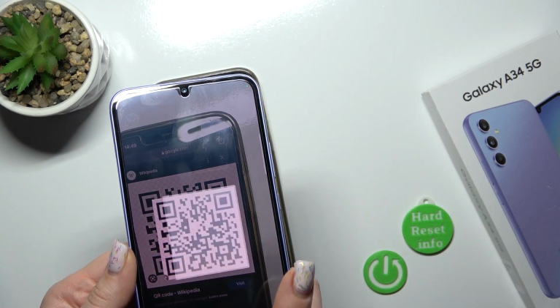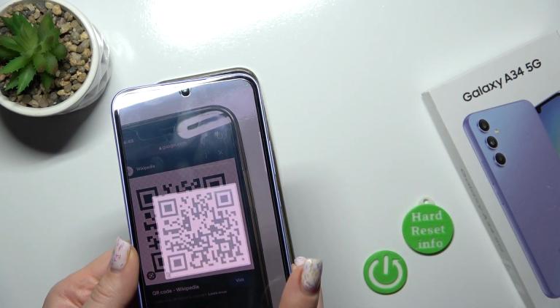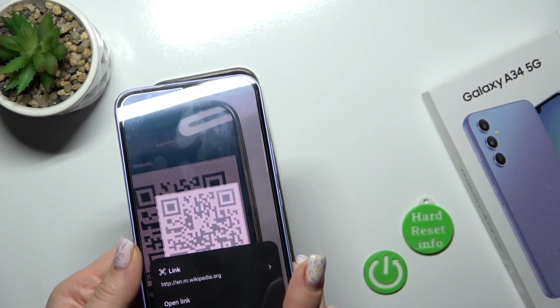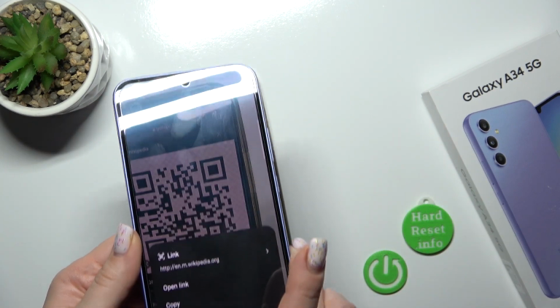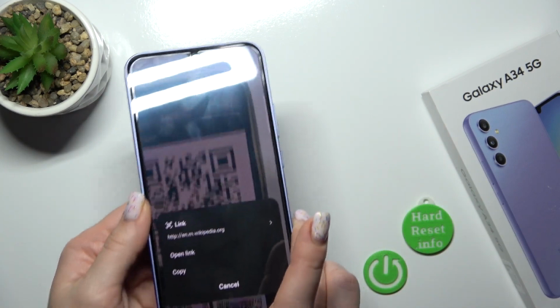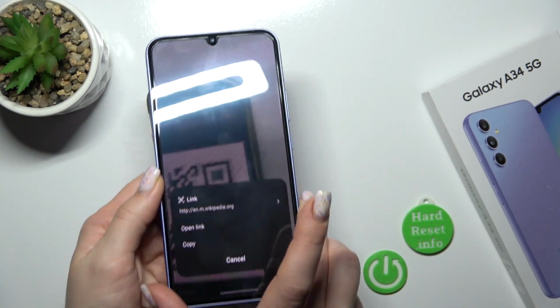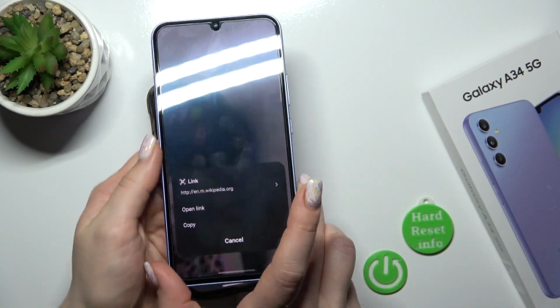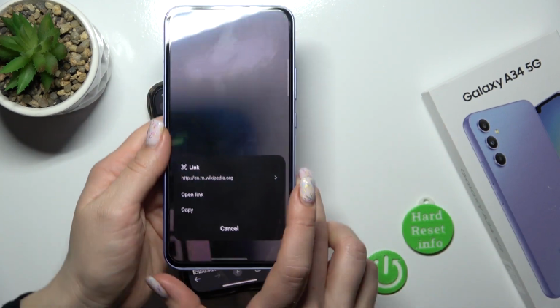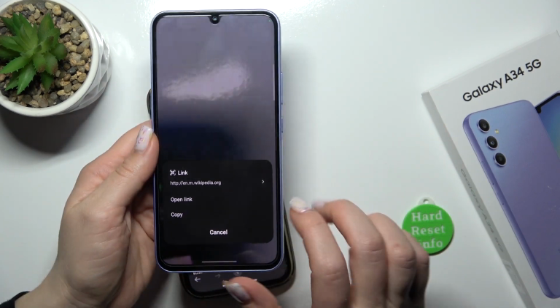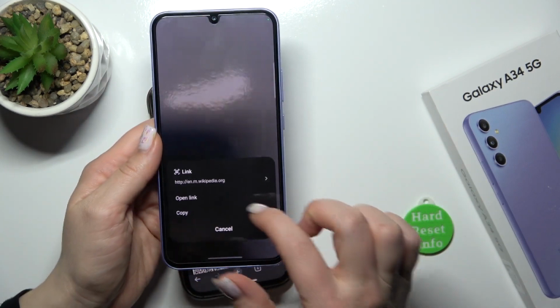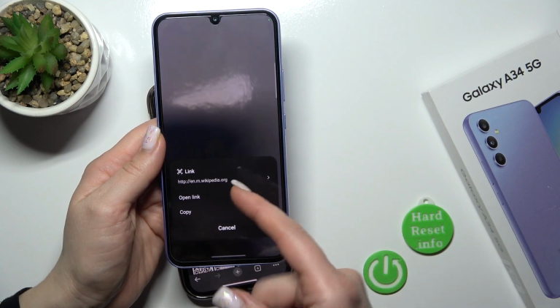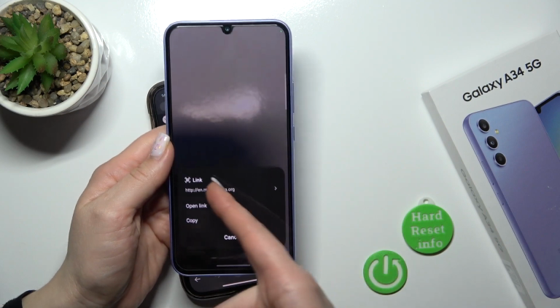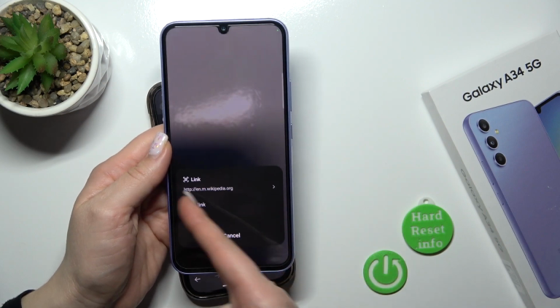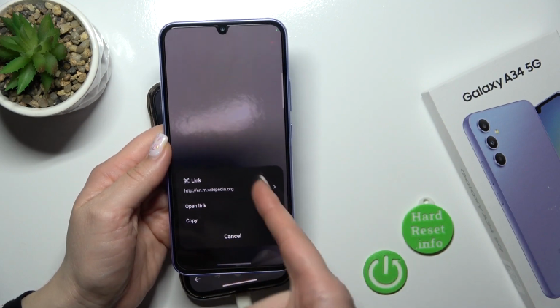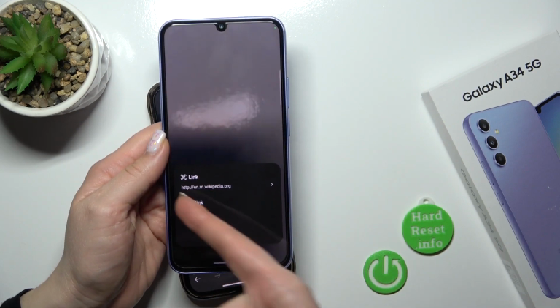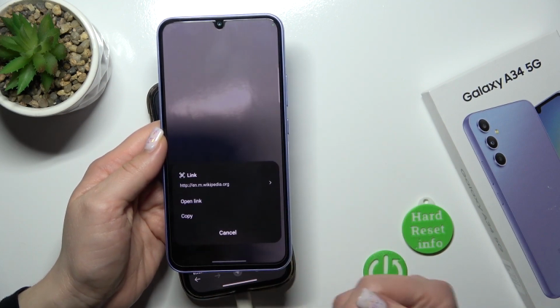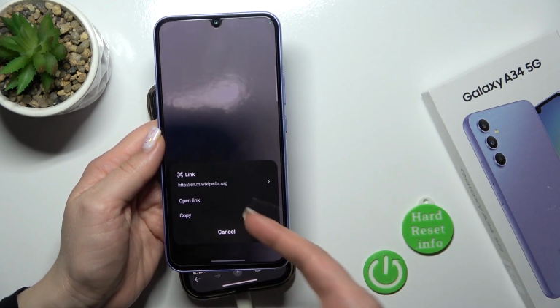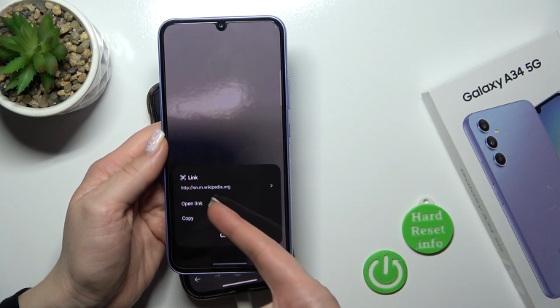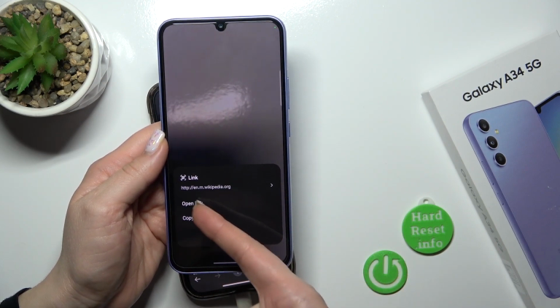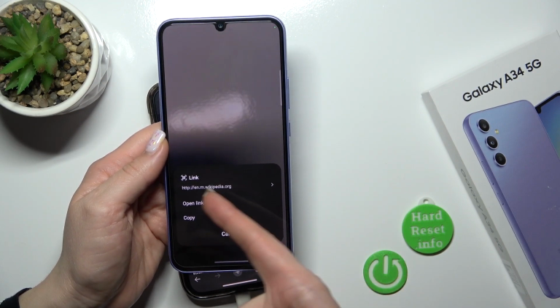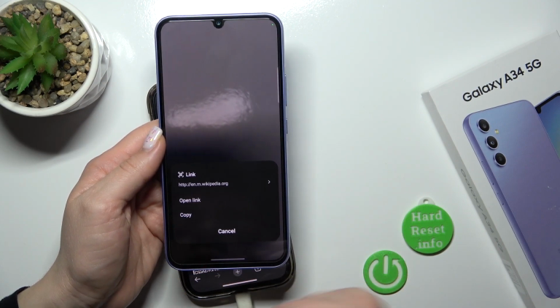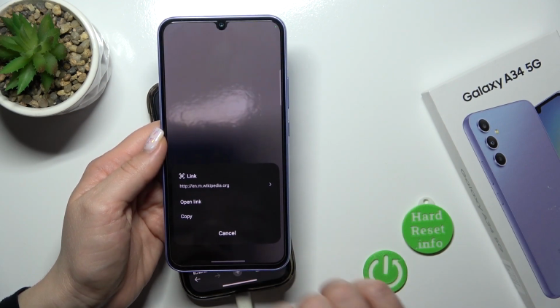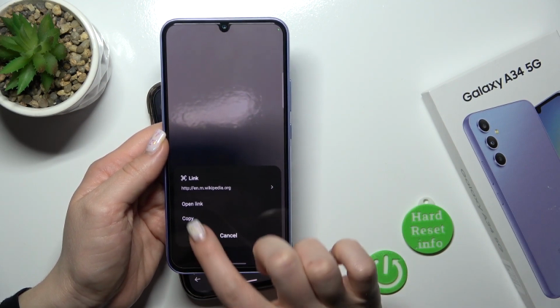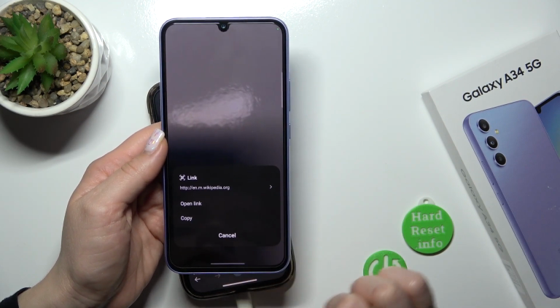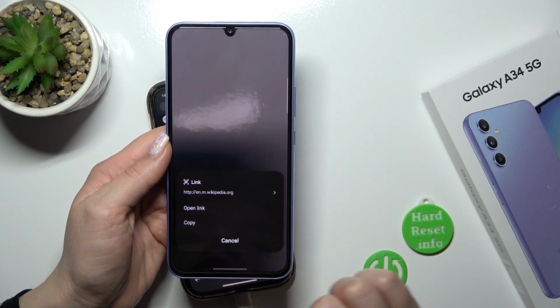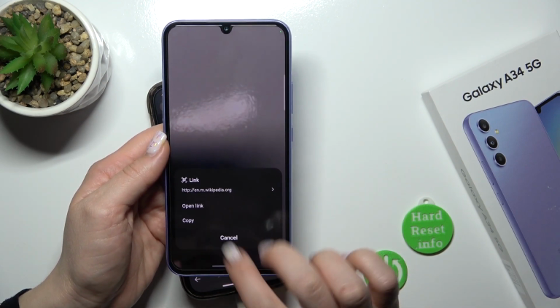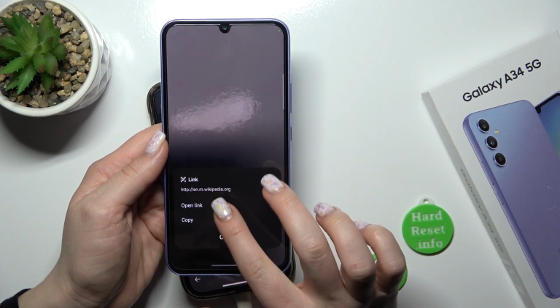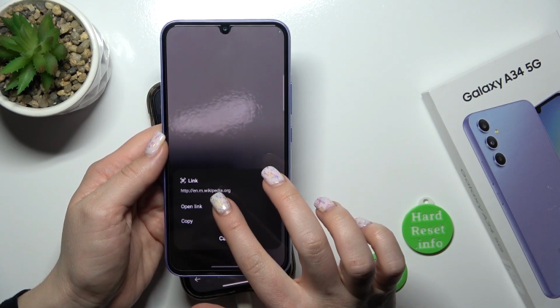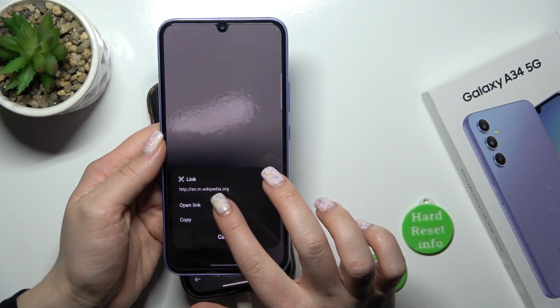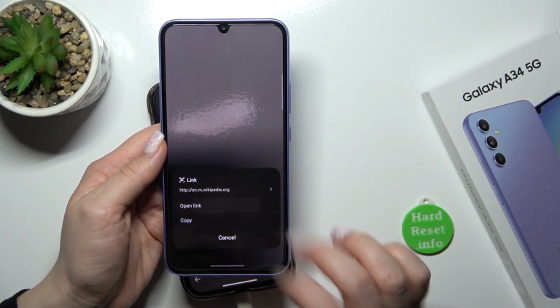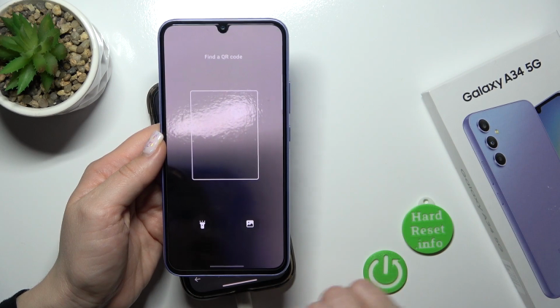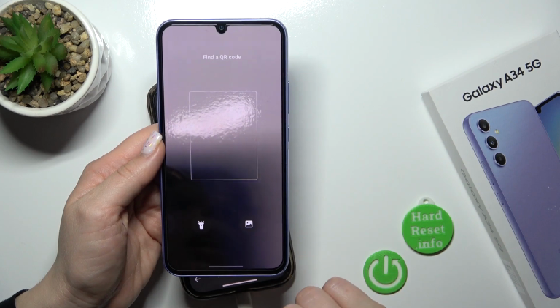Wait a second and after that we can see here the link. We can open it directly or copy it to share with someone.